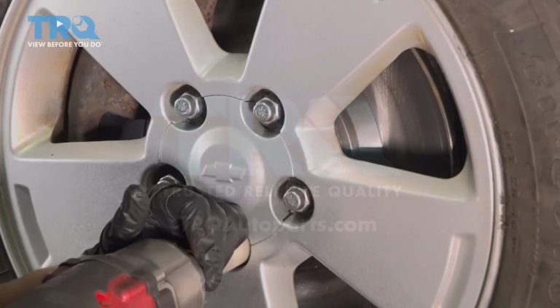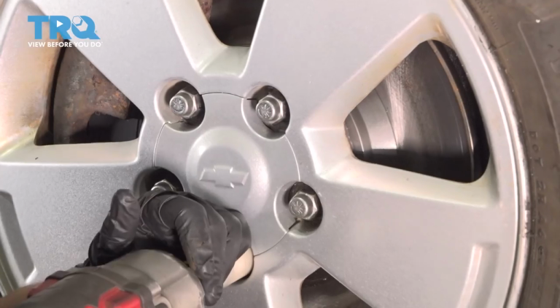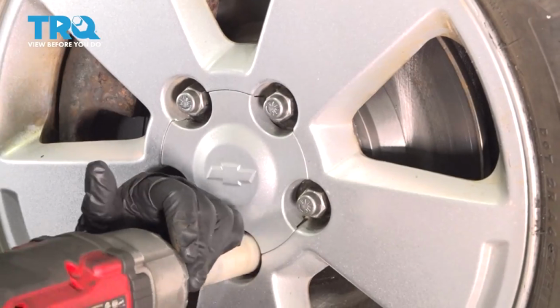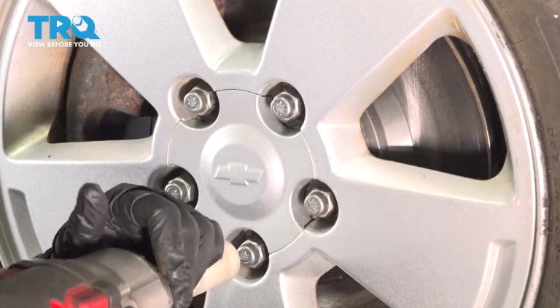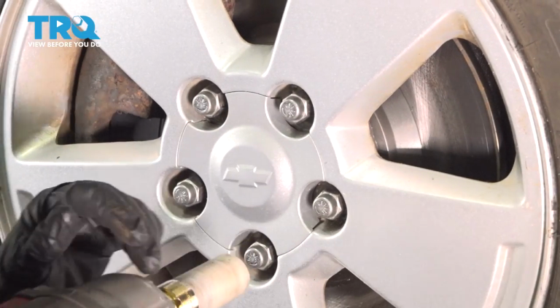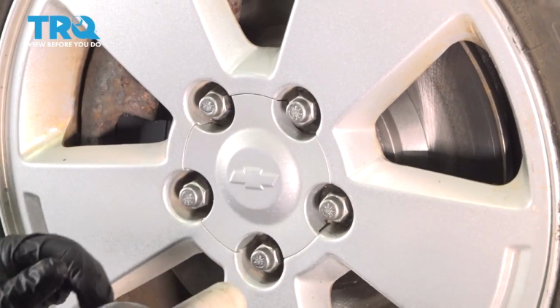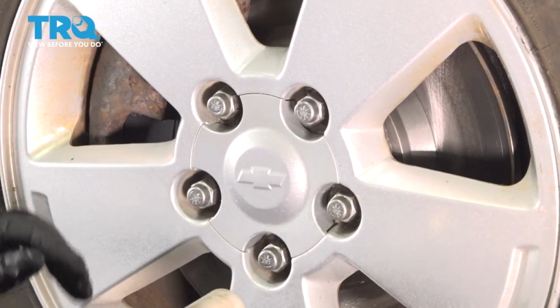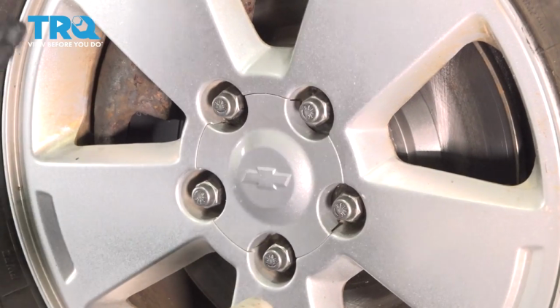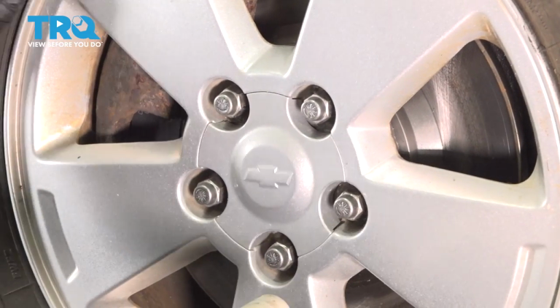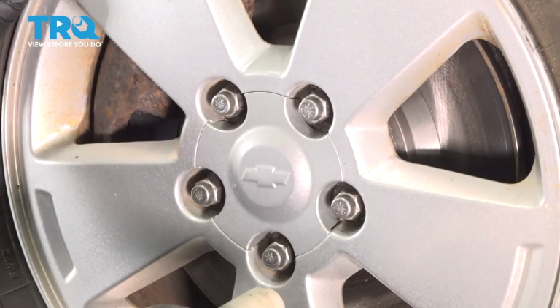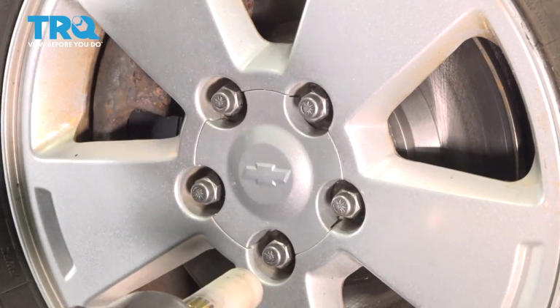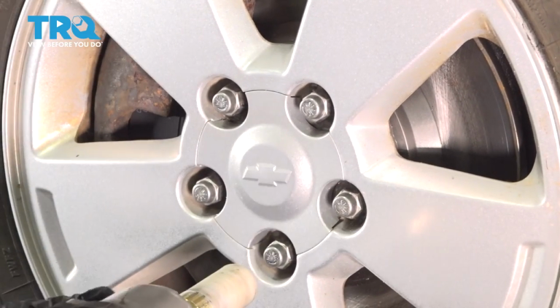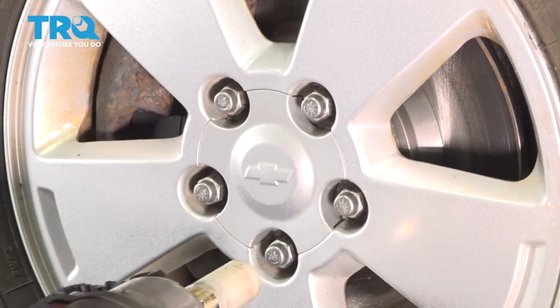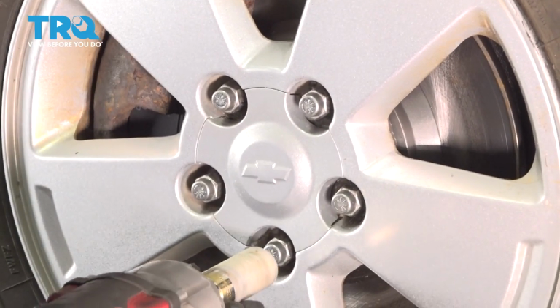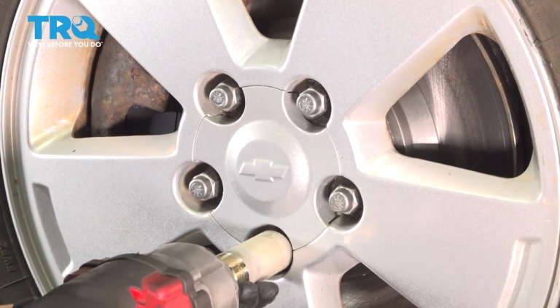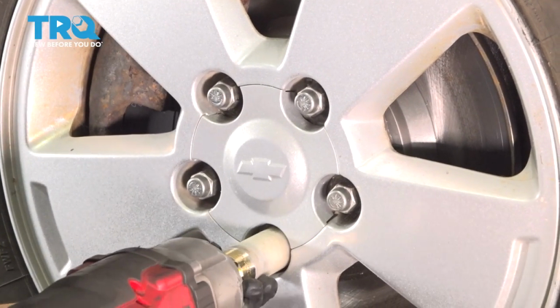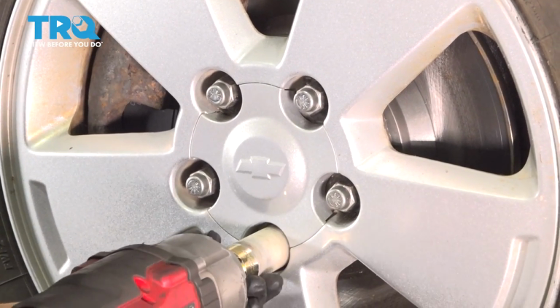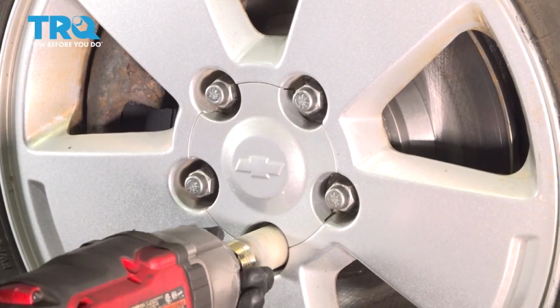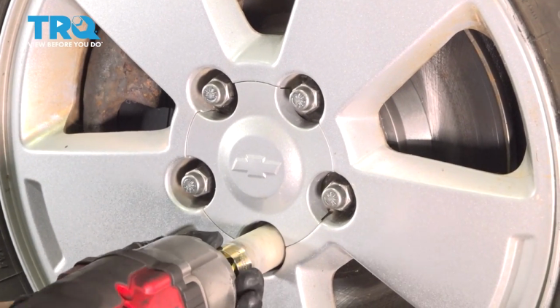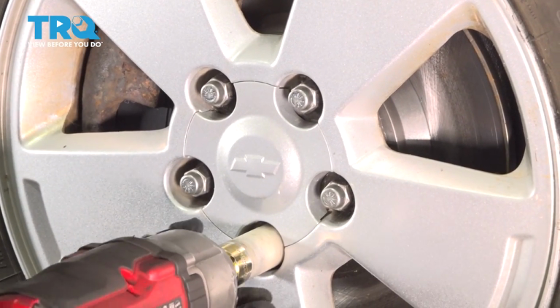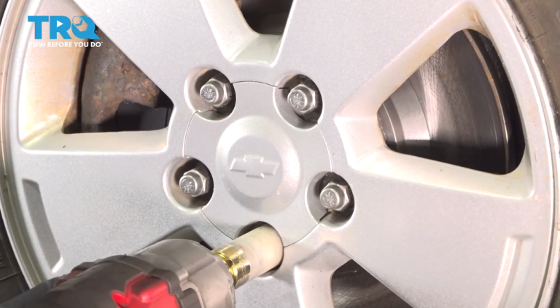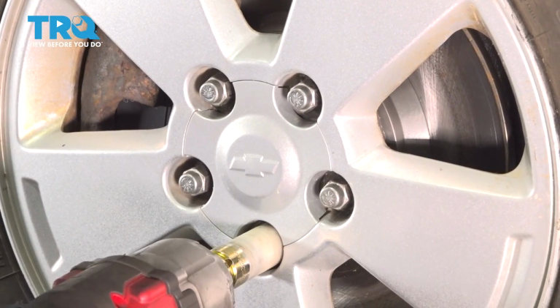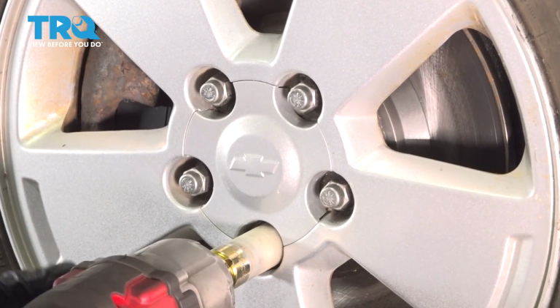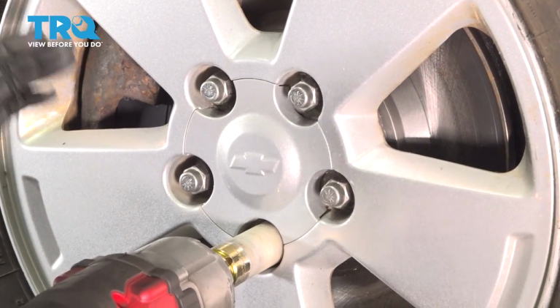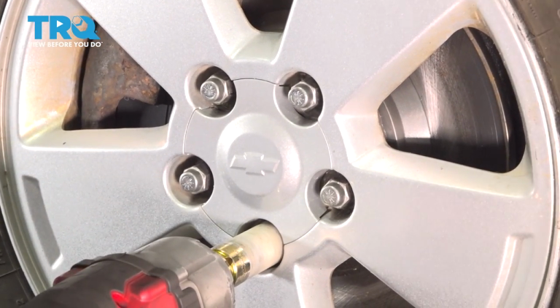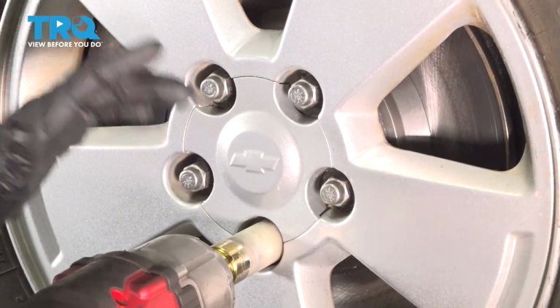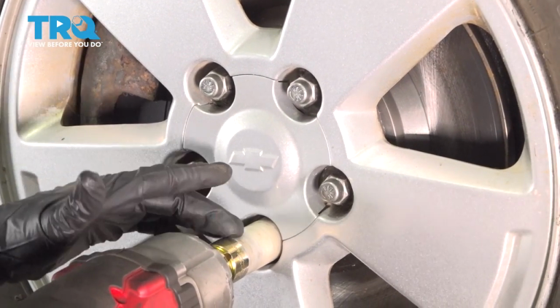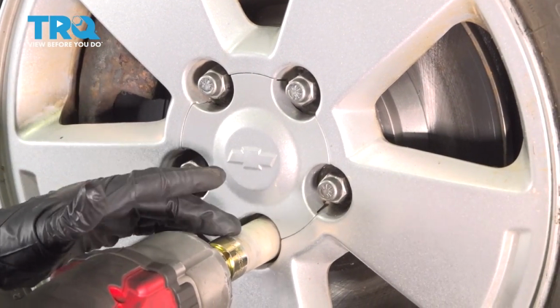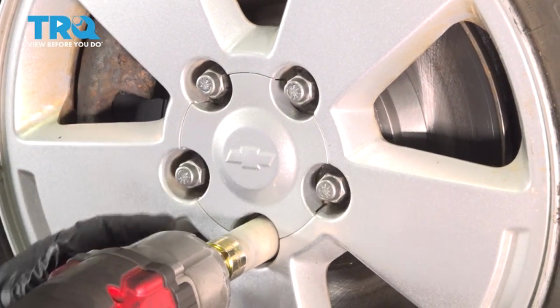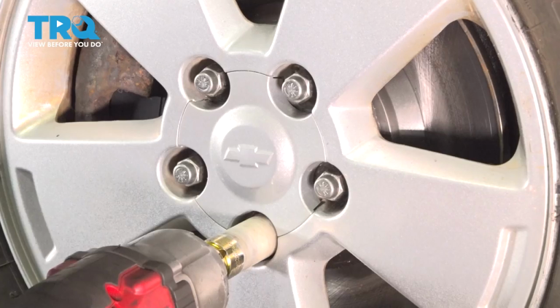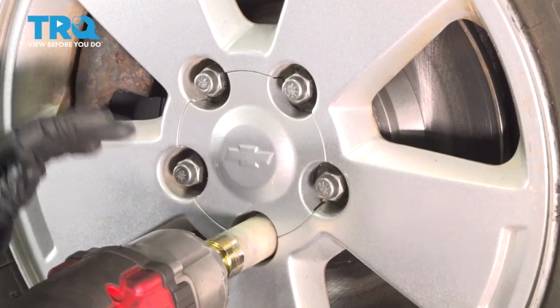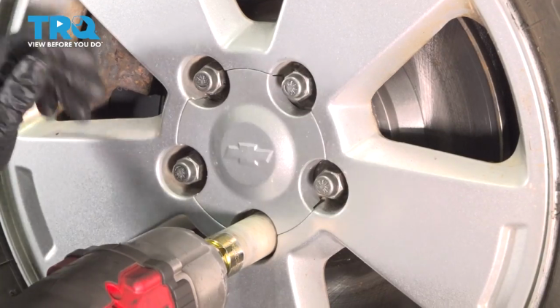We're gonna remove the tires so we can have access to the ABS sensor and harness. 19-millimeter socket.